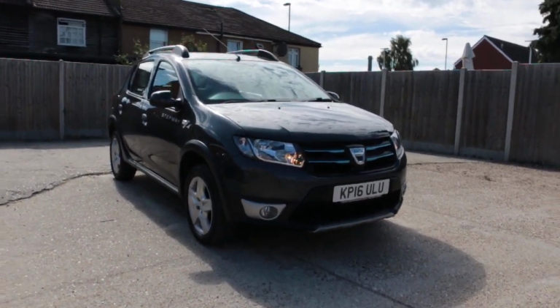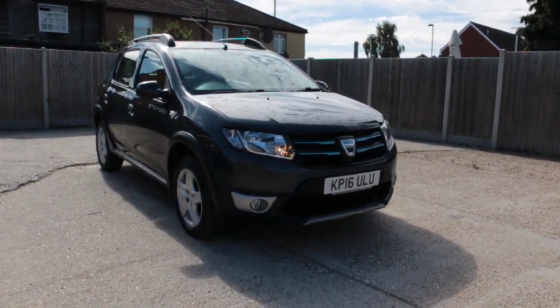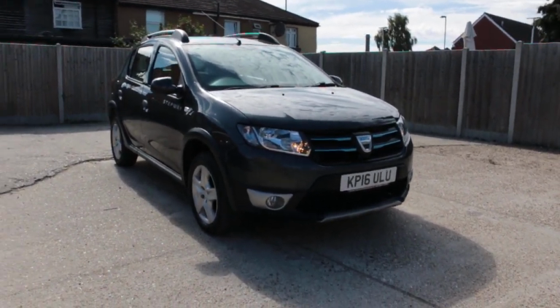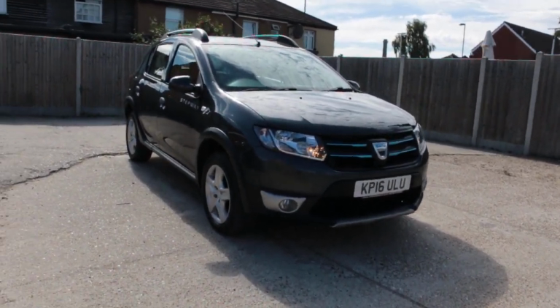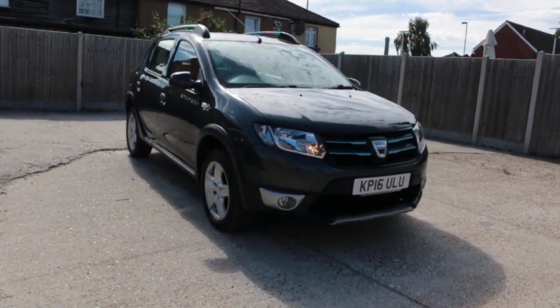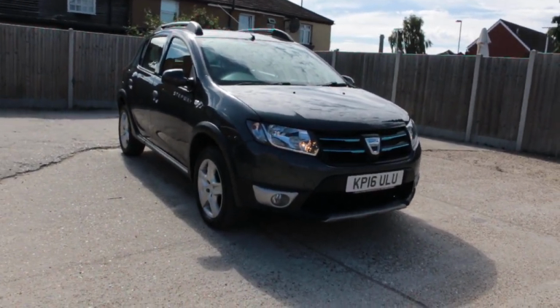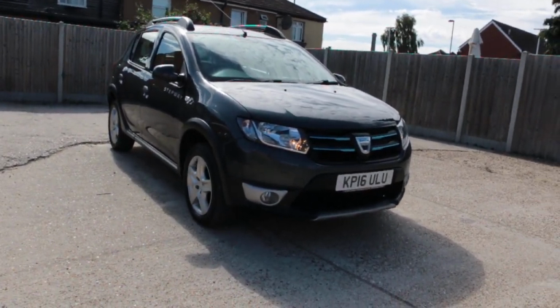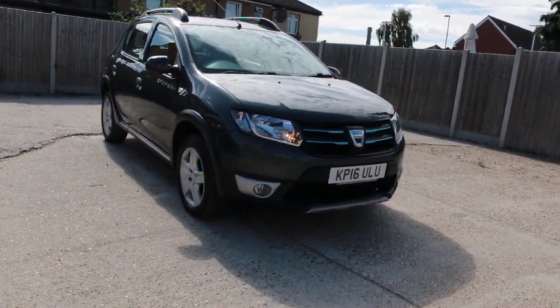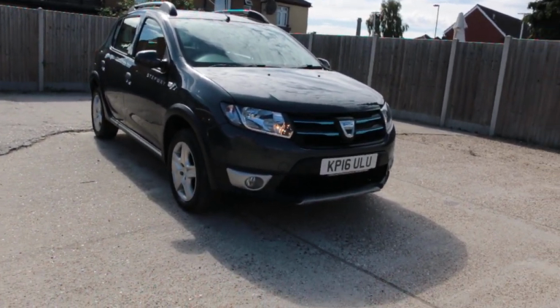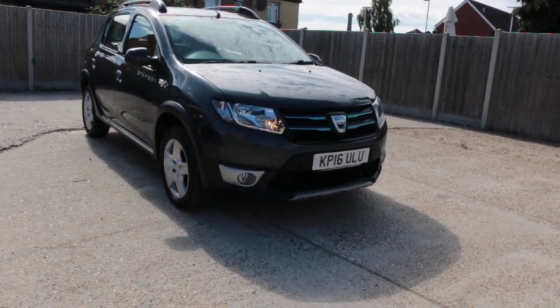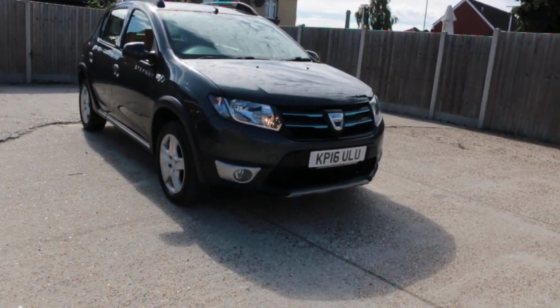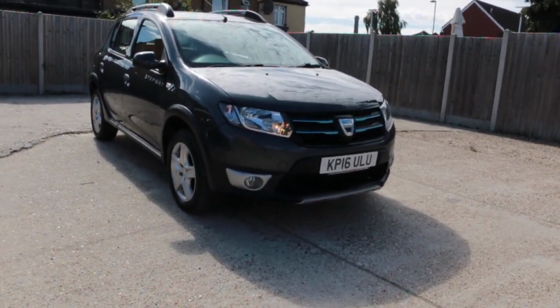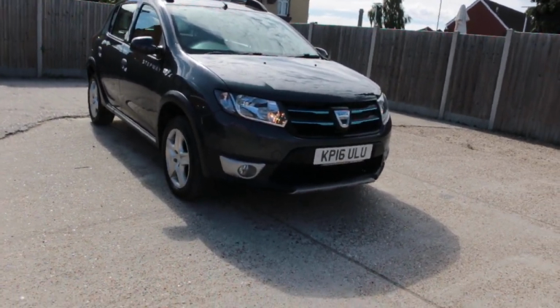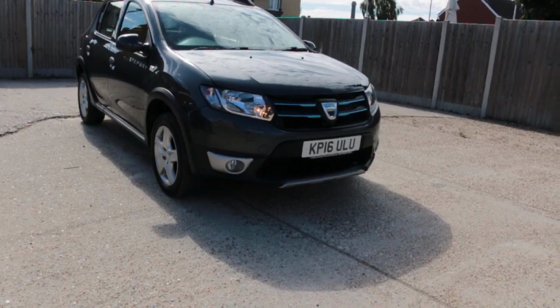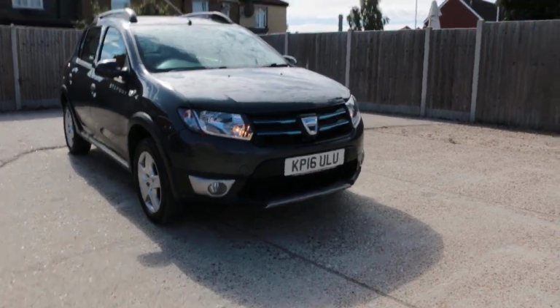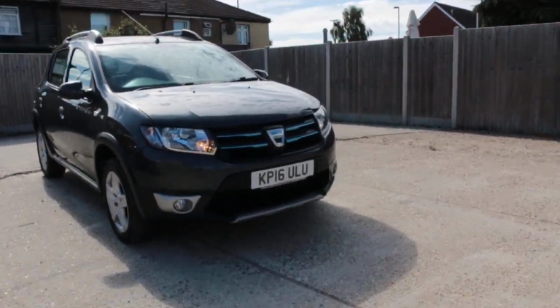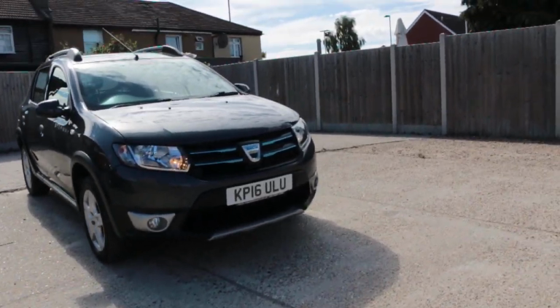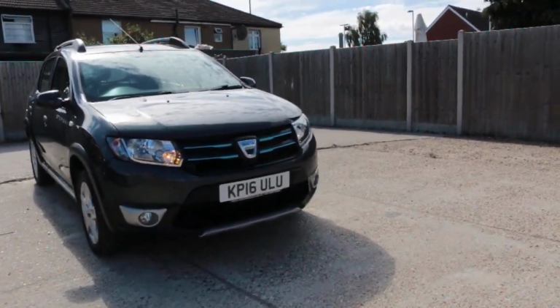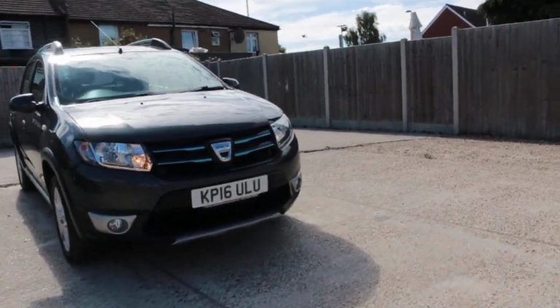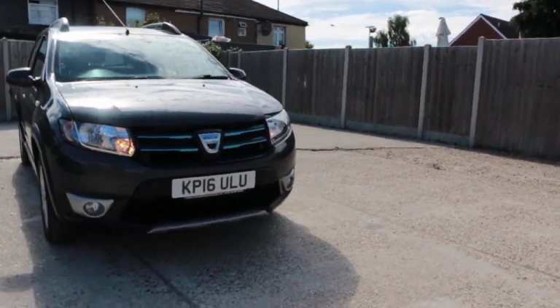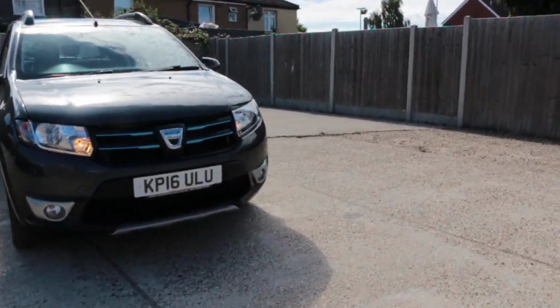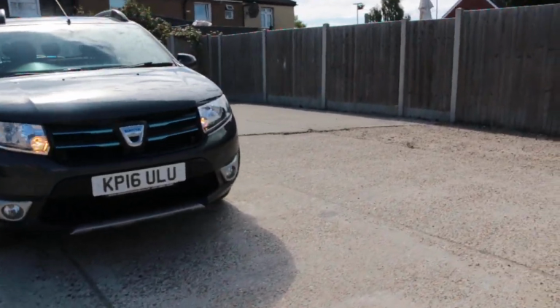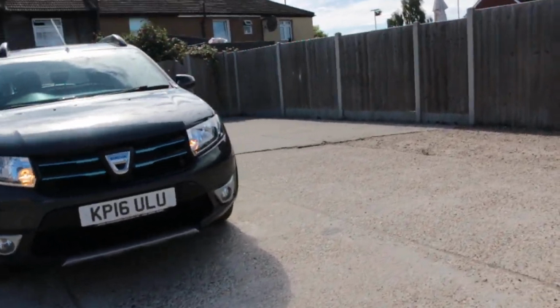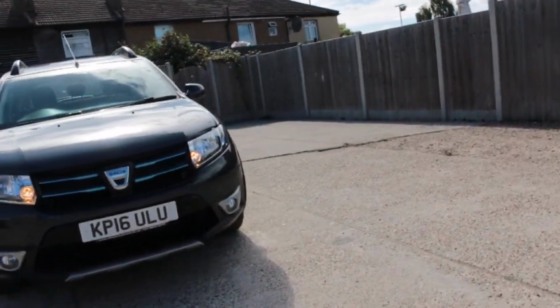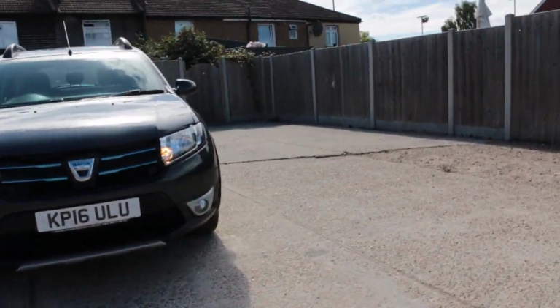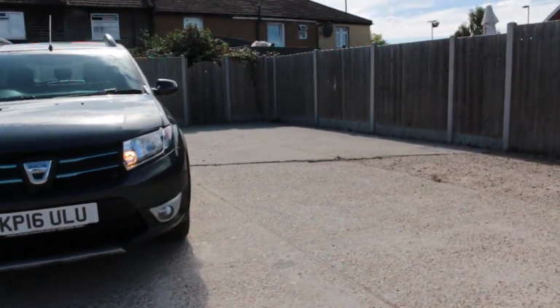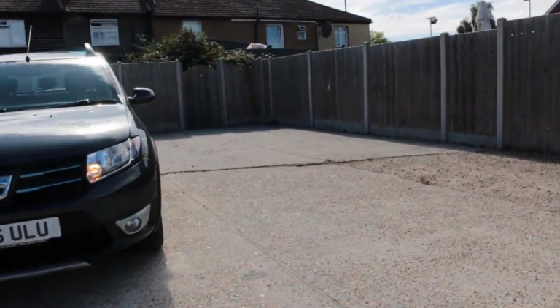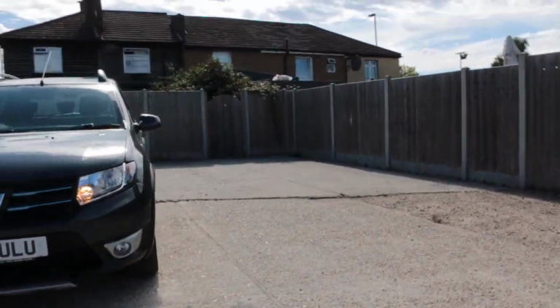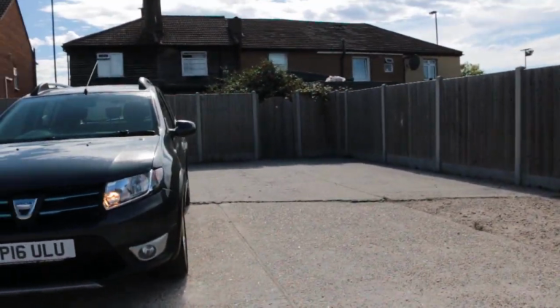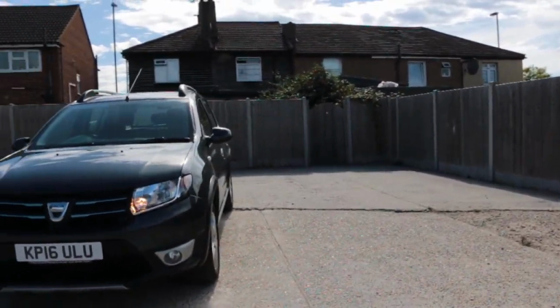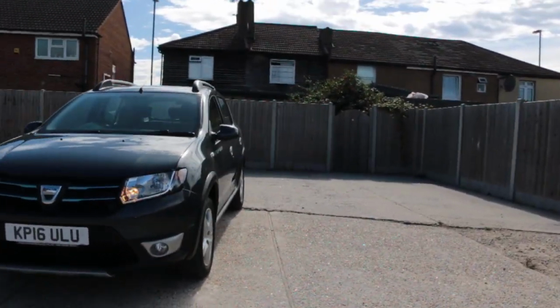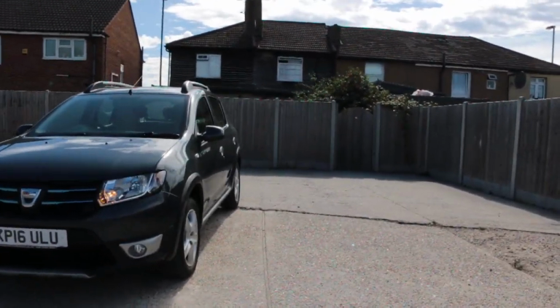Always available at McCarty Cars: the Dacia Sandero Stepway, 2016 Play trim.